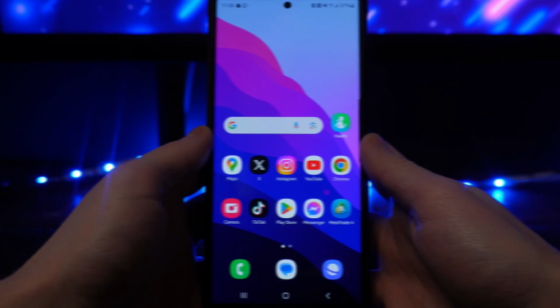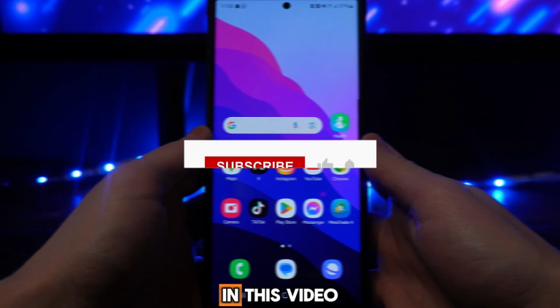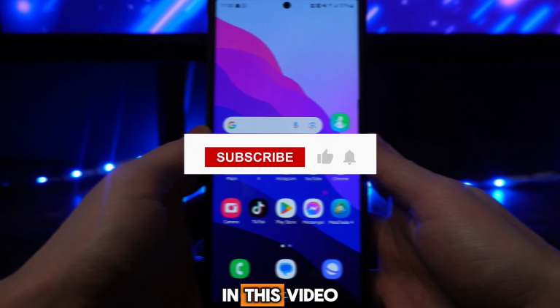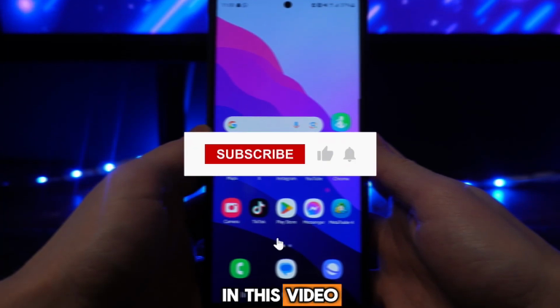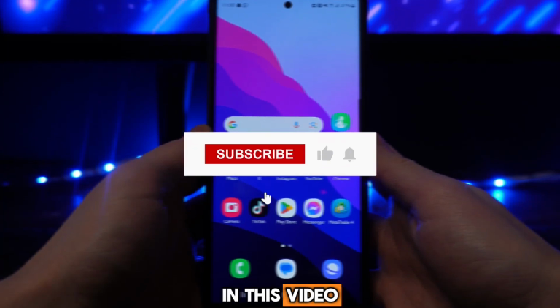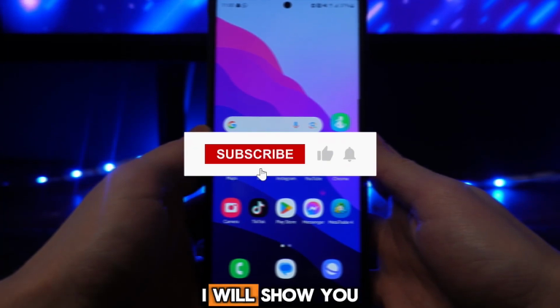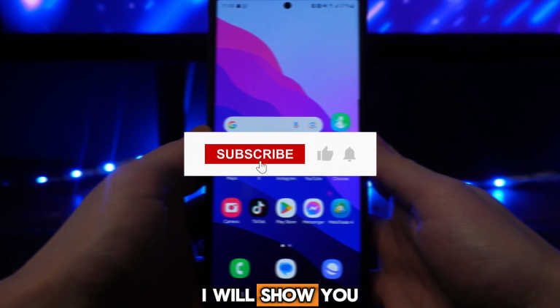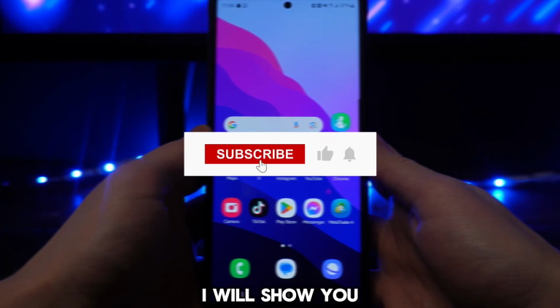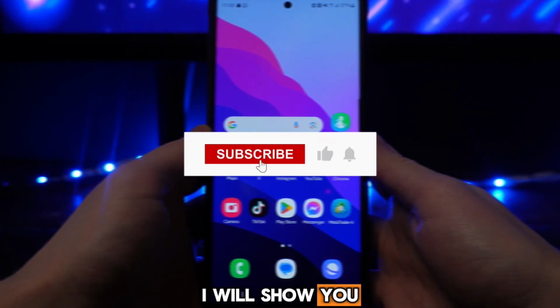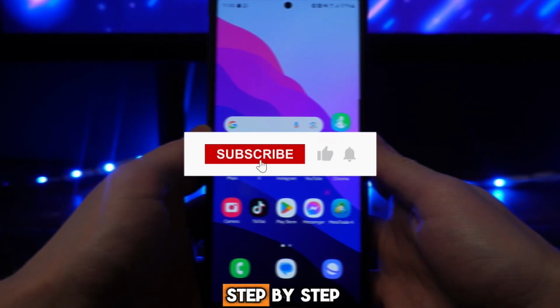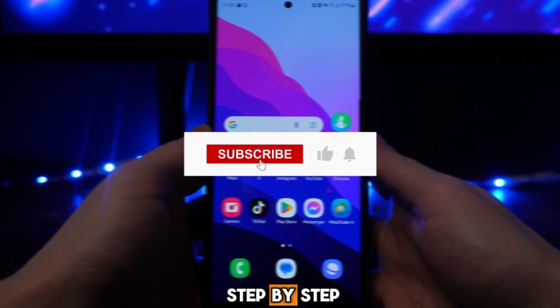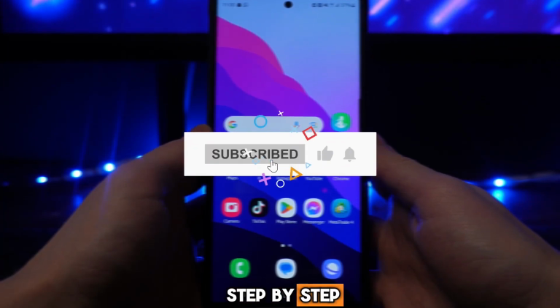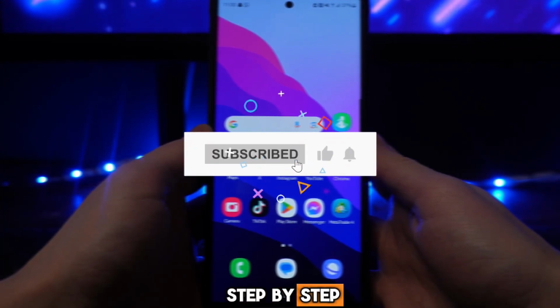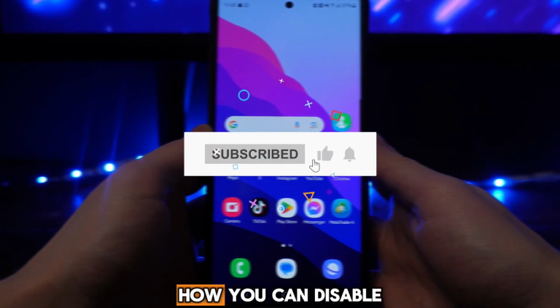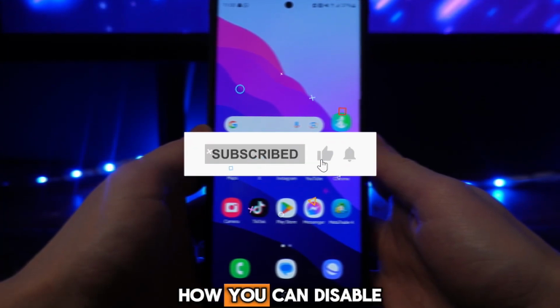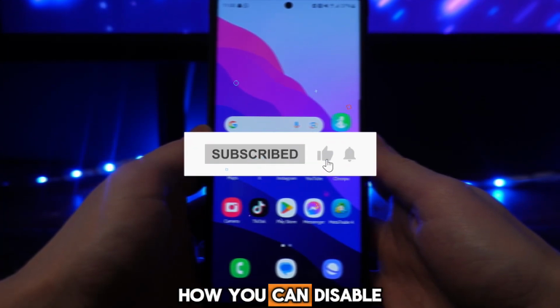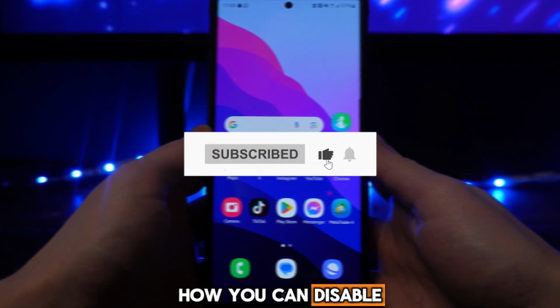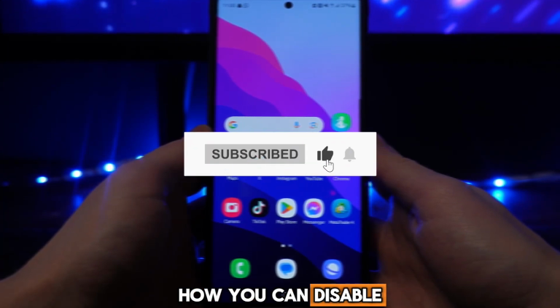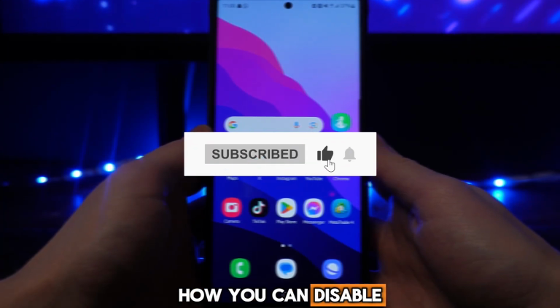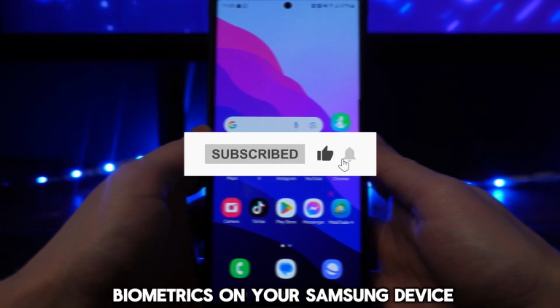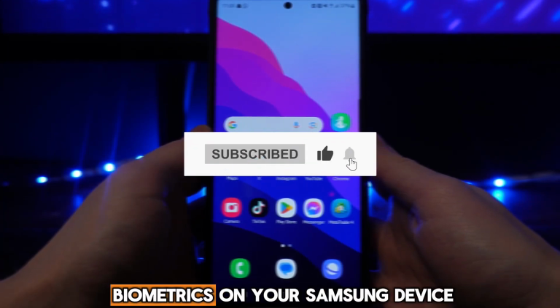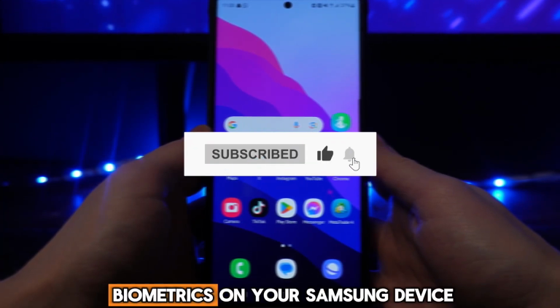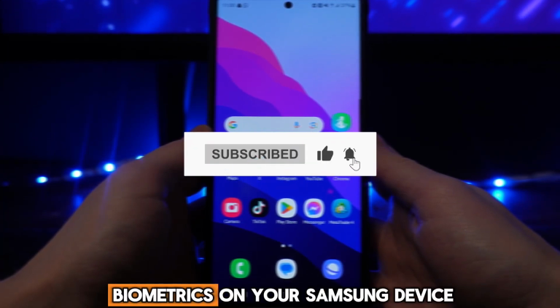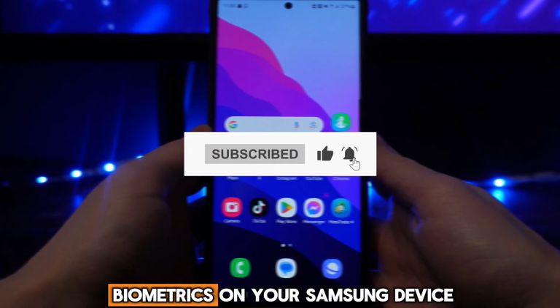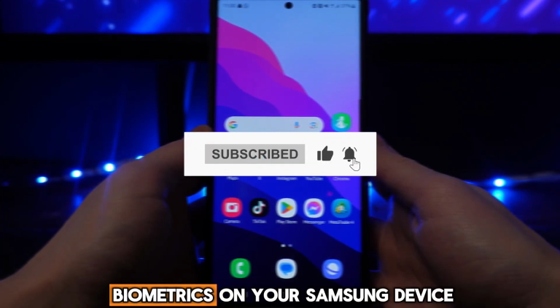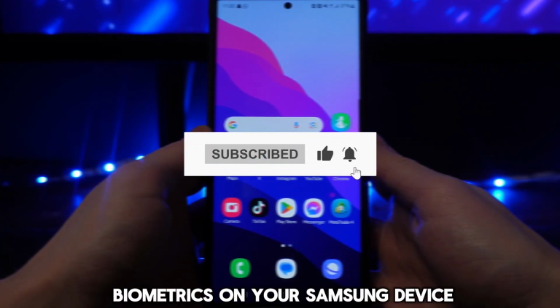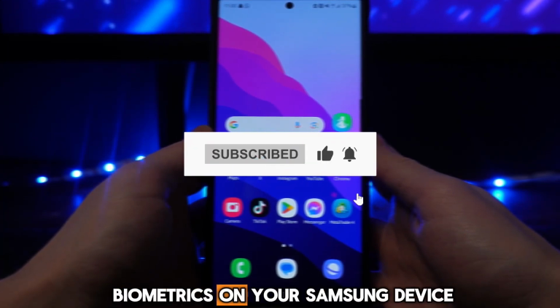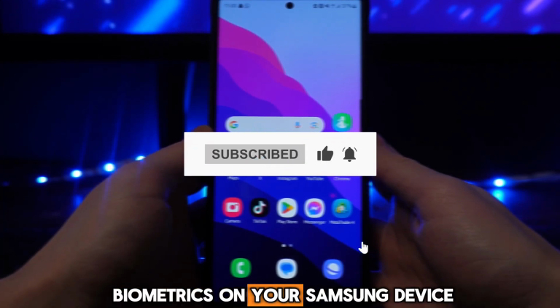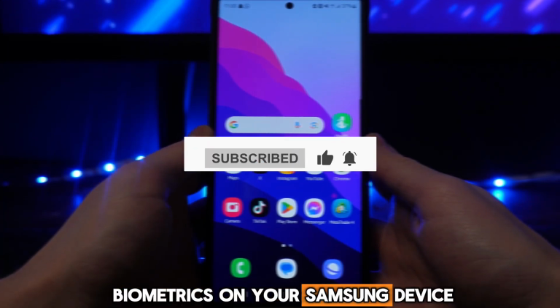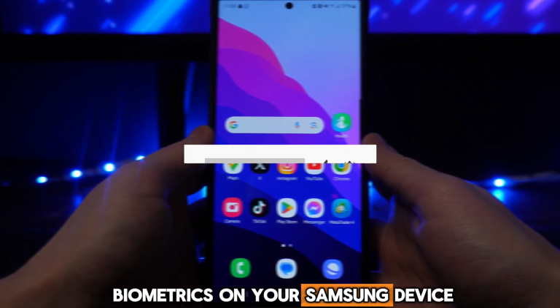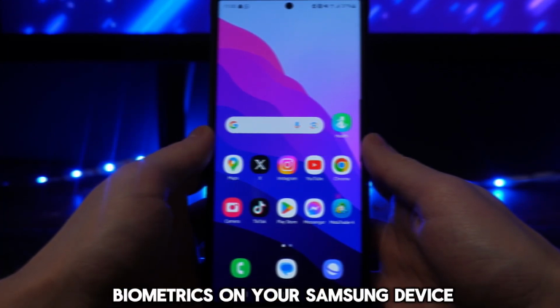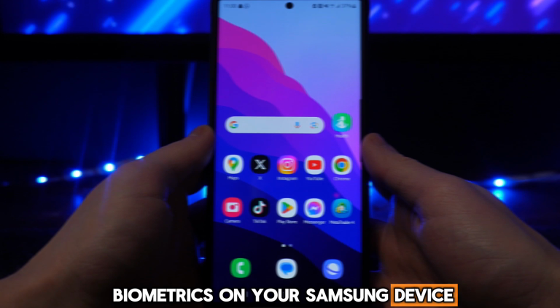In this video I will show you step by step how you can disable biometrics on your Samsung device.